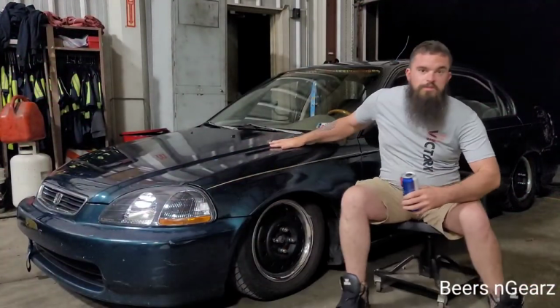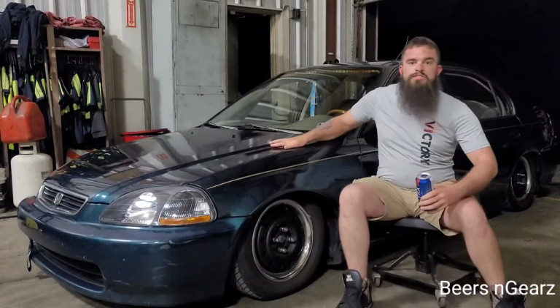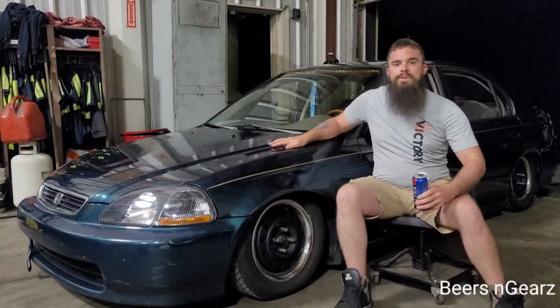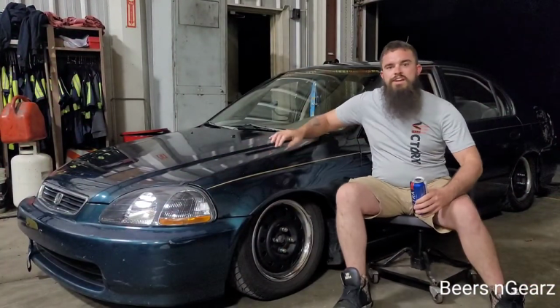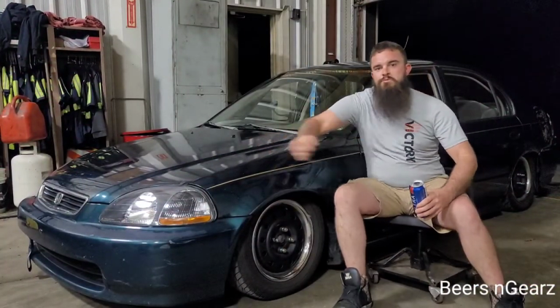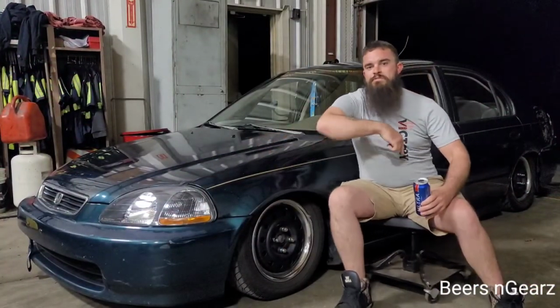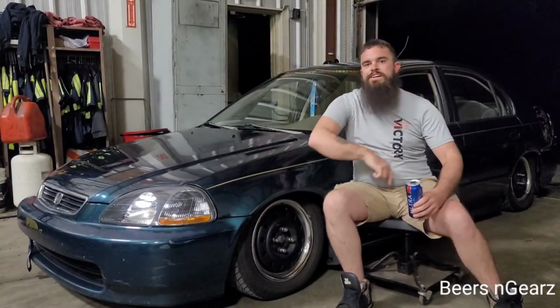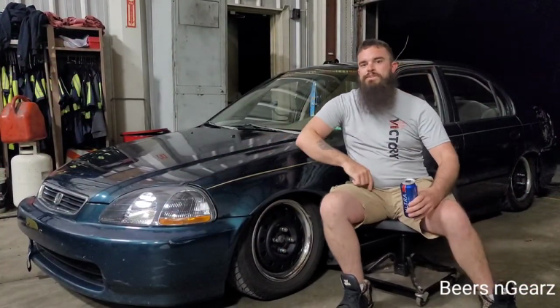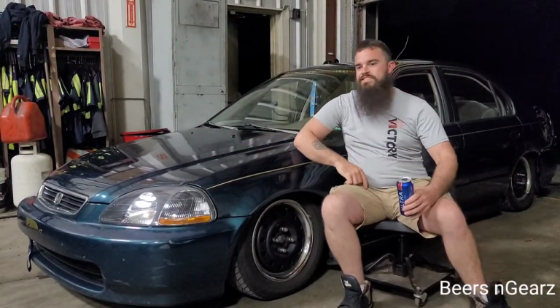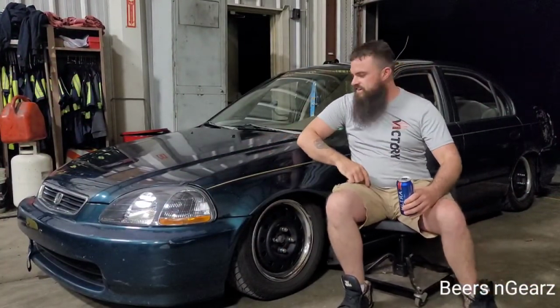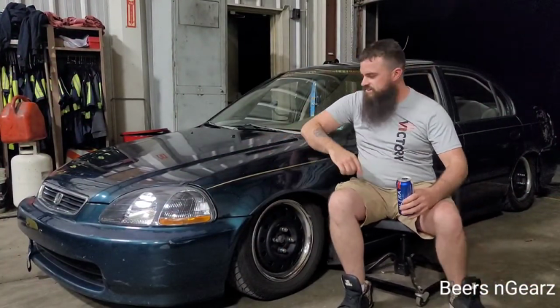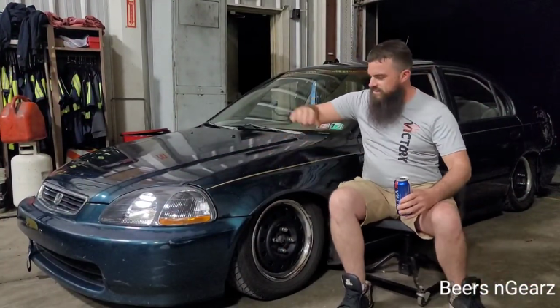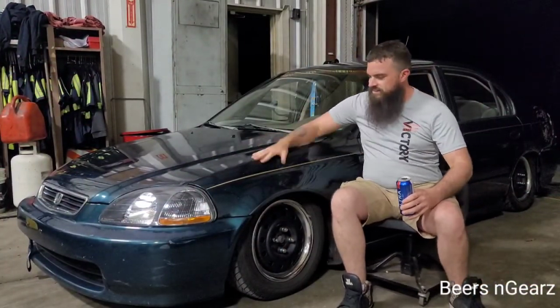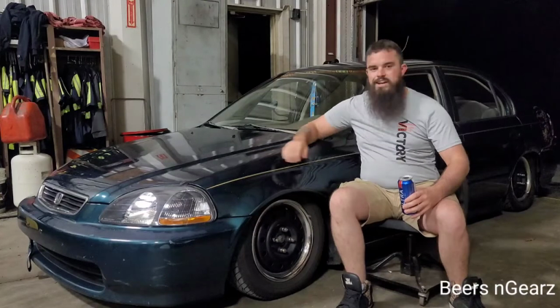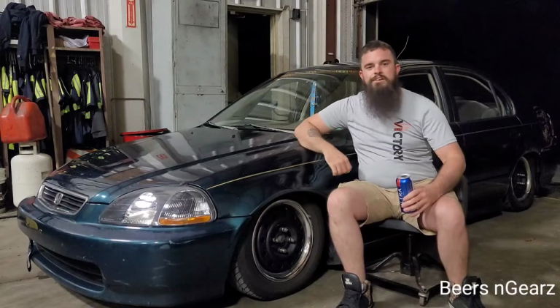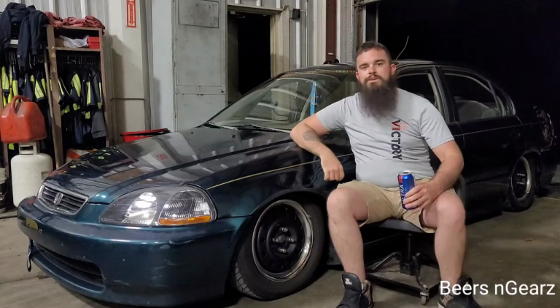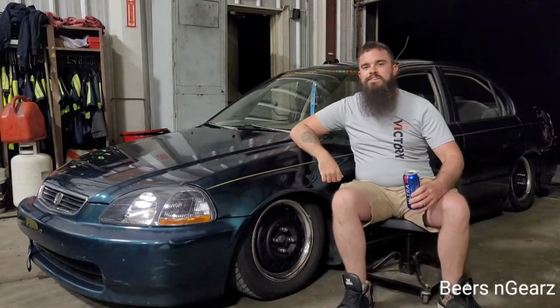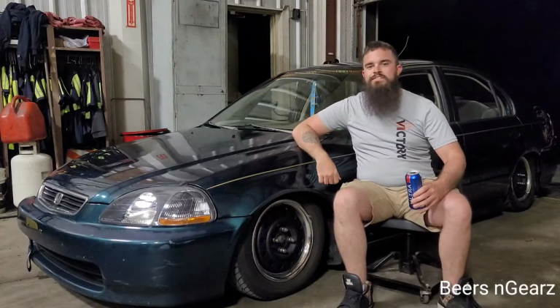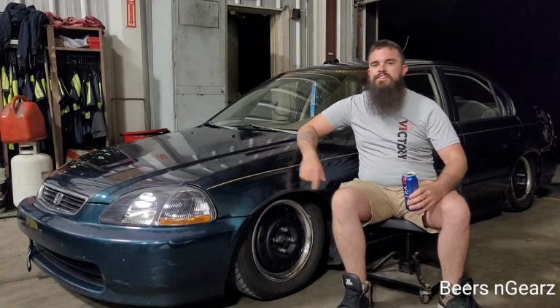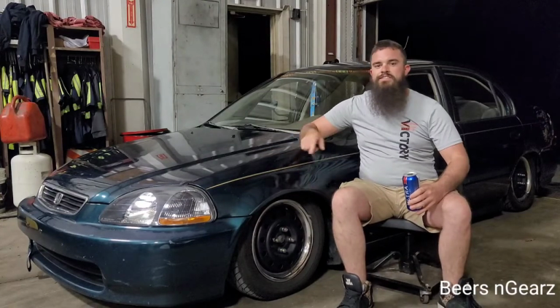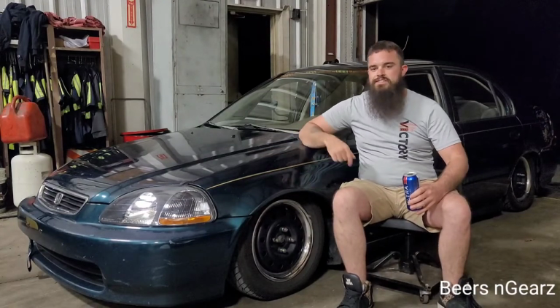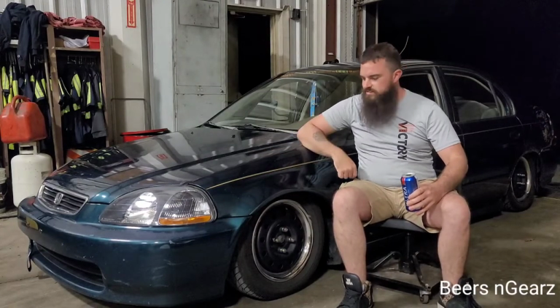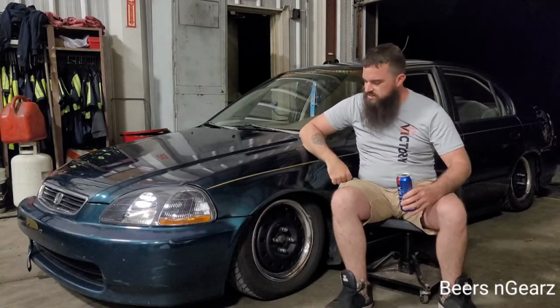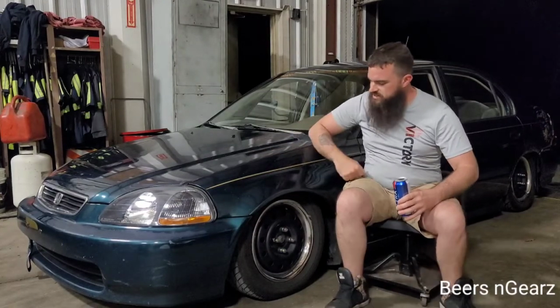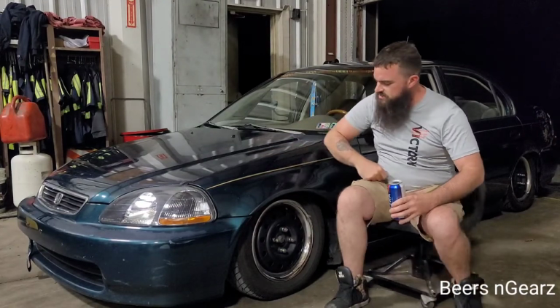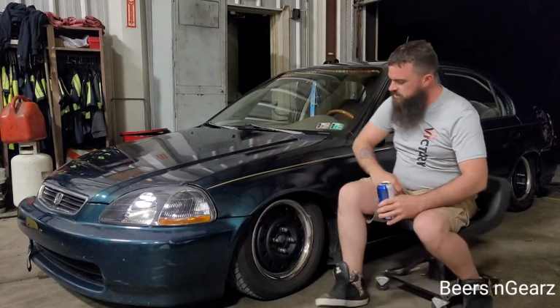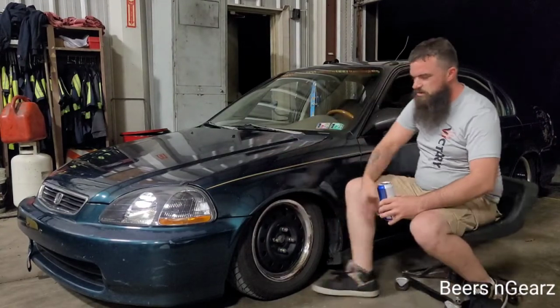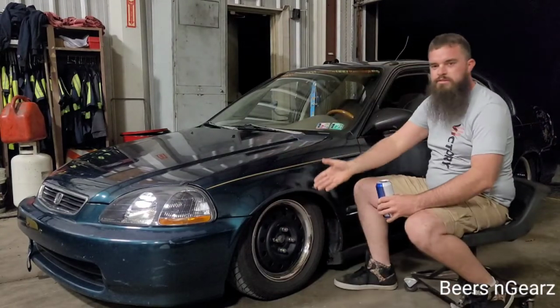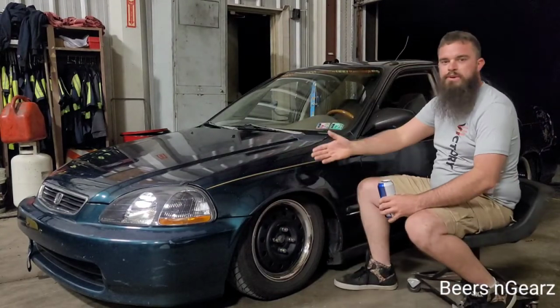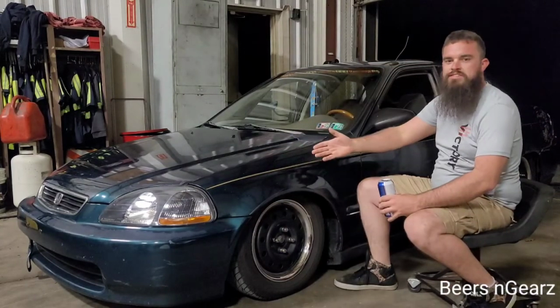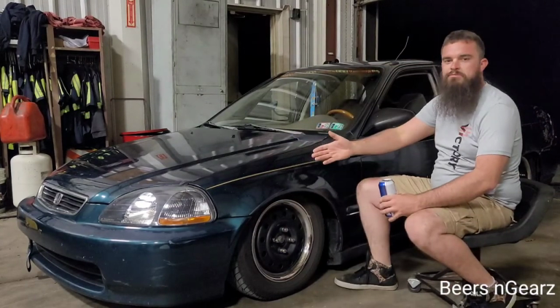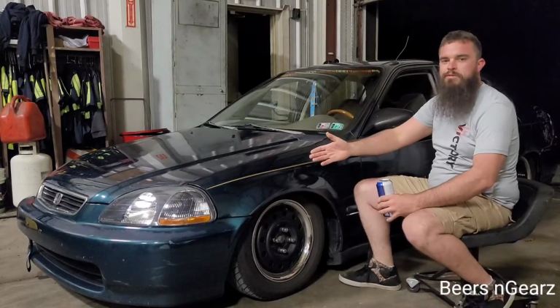What's up guys? Welcome back to Beers and Gears. Today we're going to be putting new struts on the Civic because this thing is looking lower than the prices at Walmart.